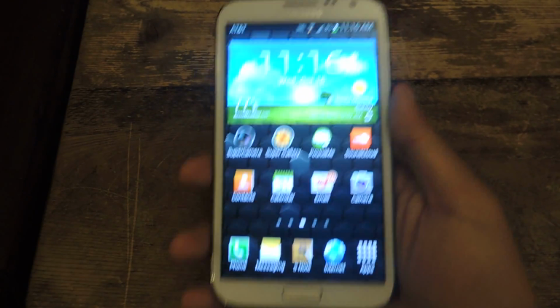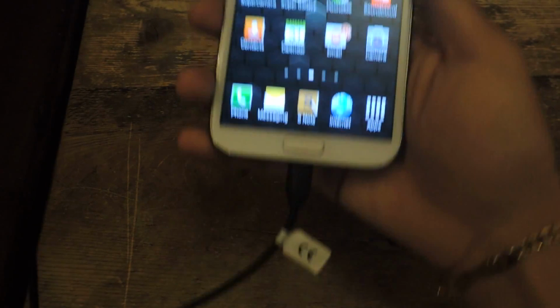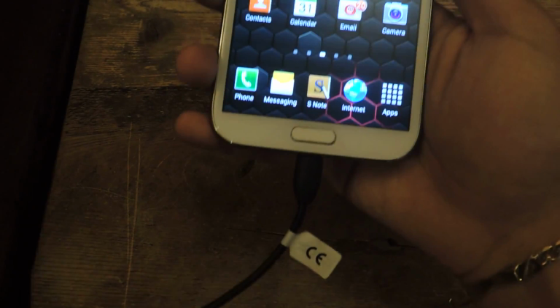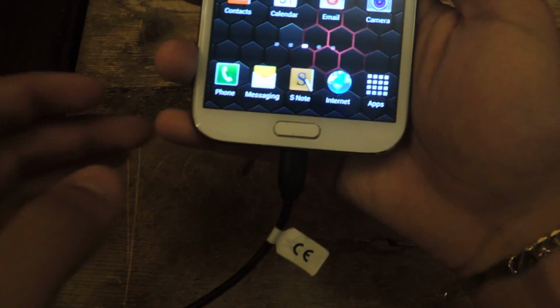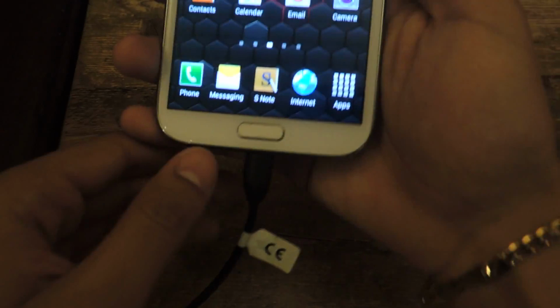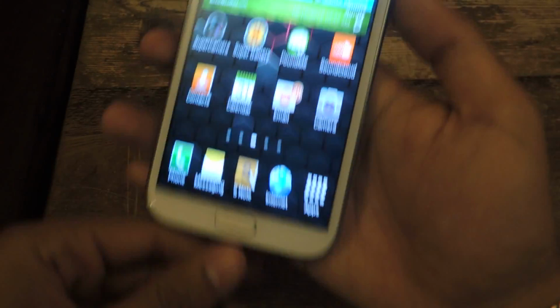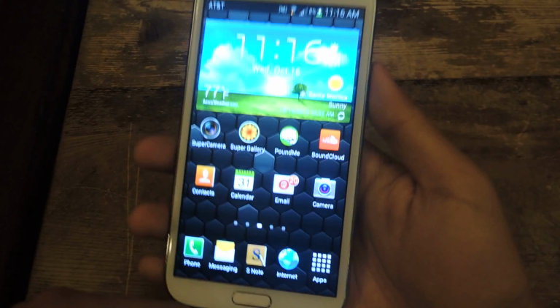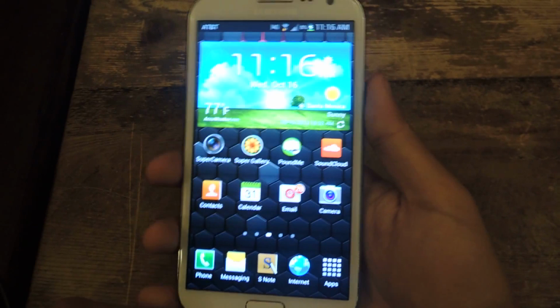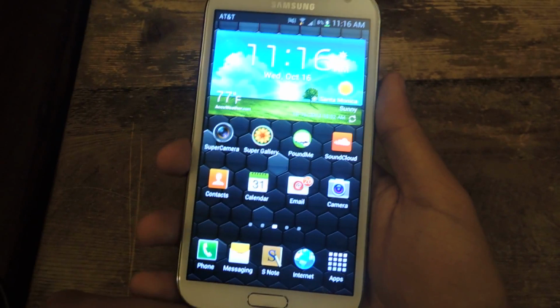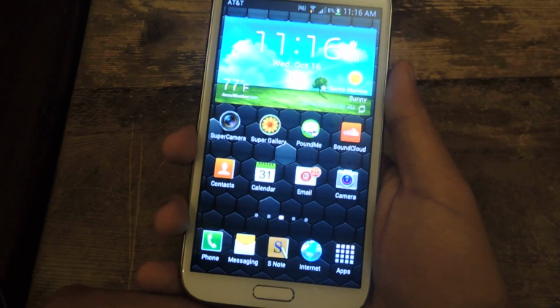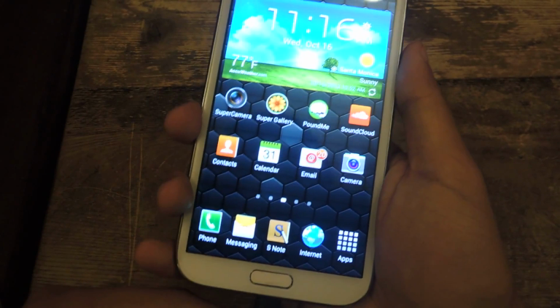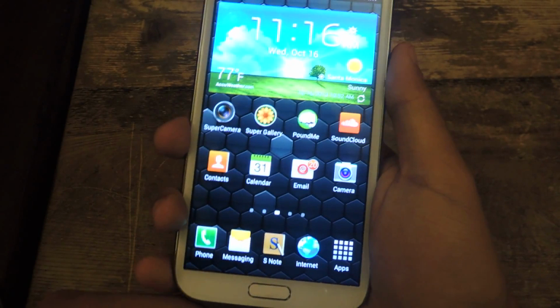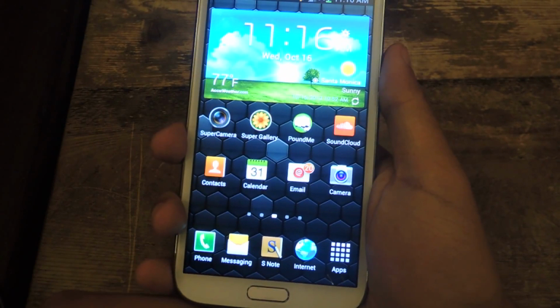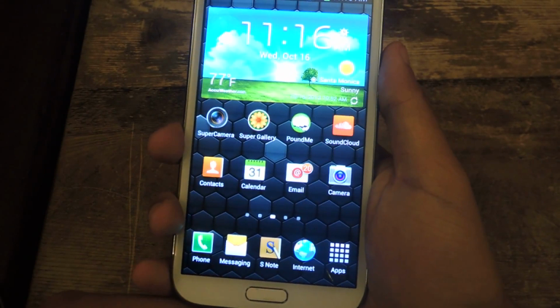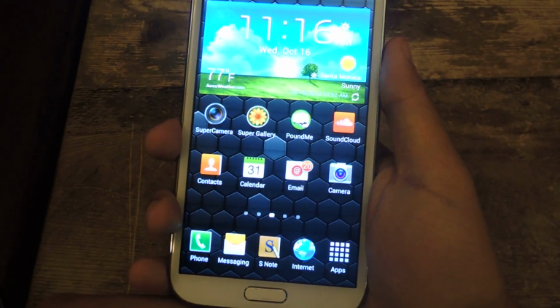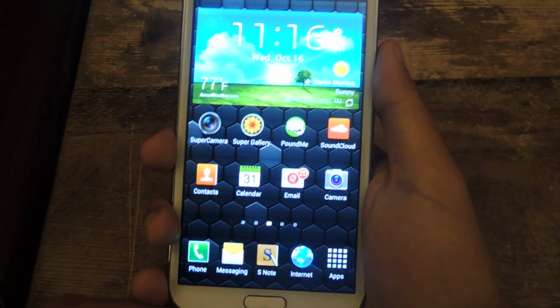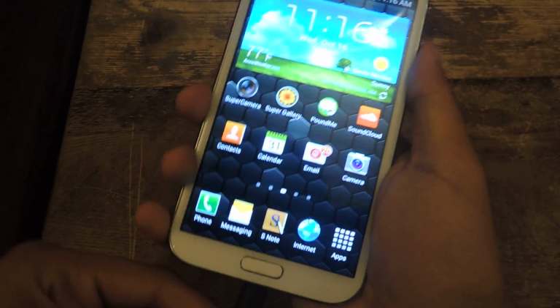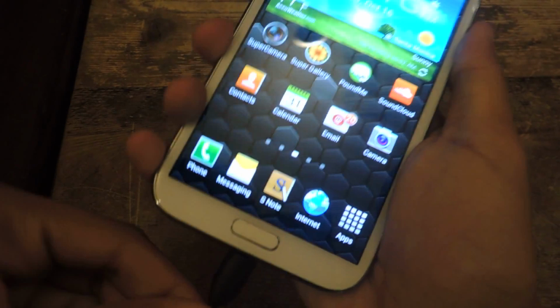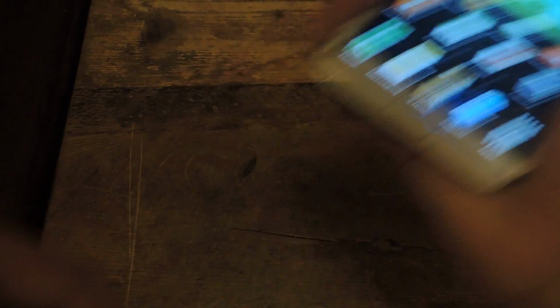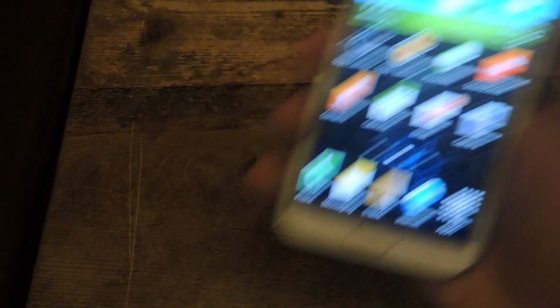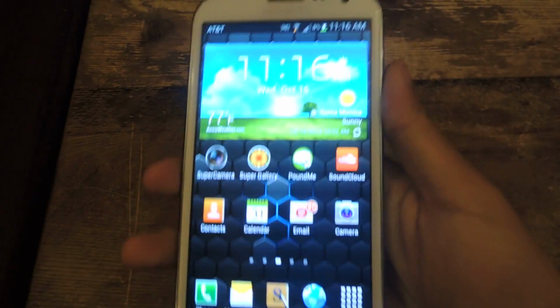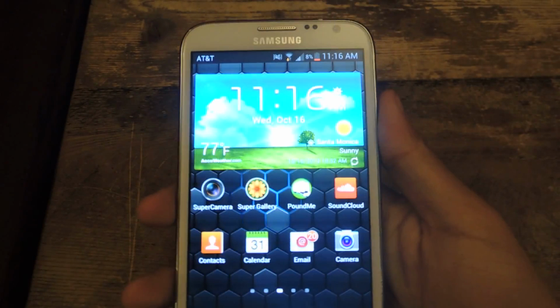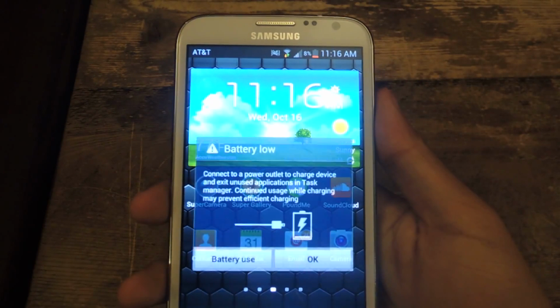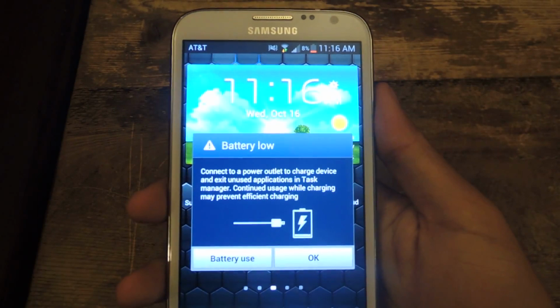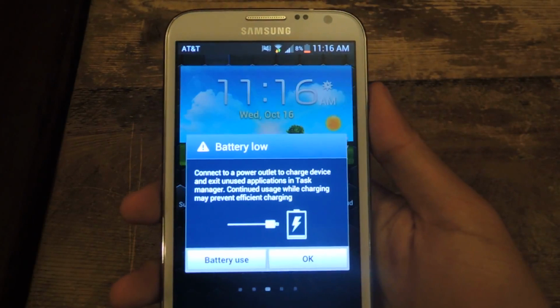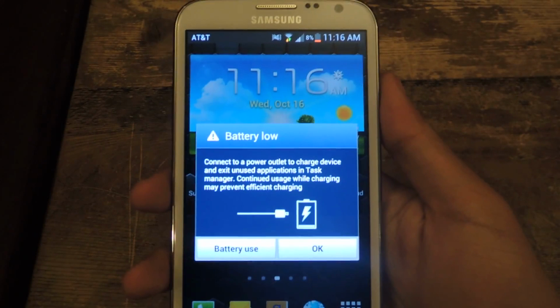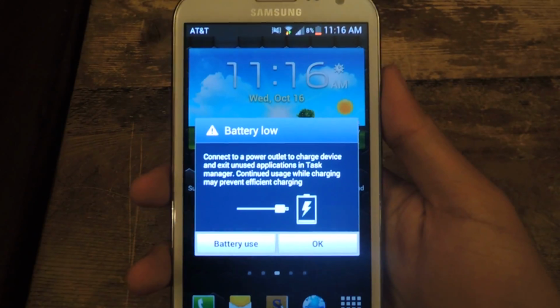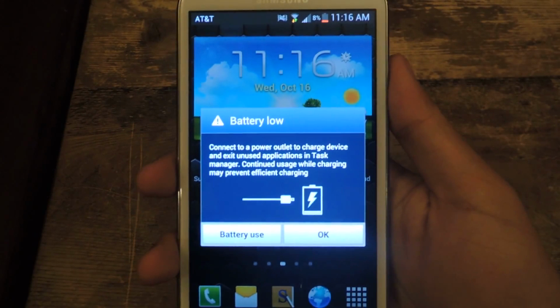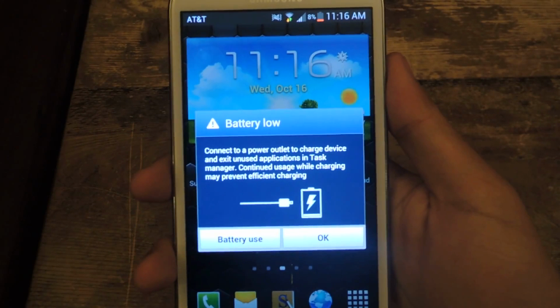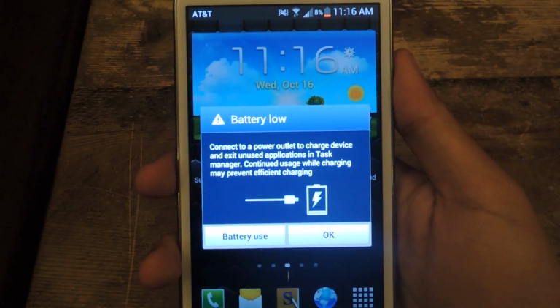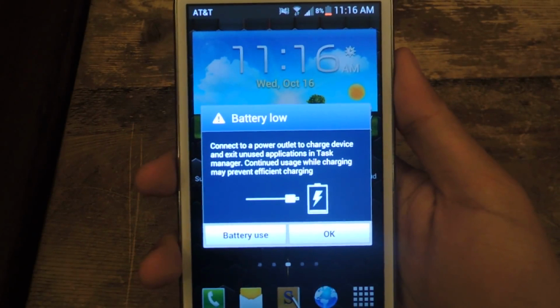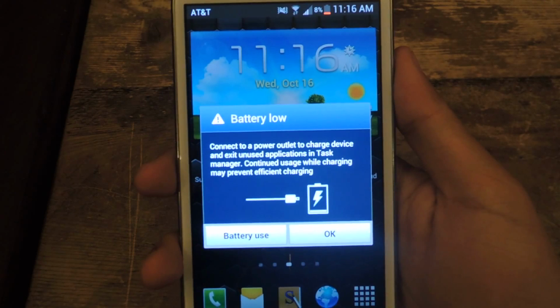So I'm charging my device right now — I'll show you guys the pop-up. I'll disconnect it, and then this pops up: battery low.